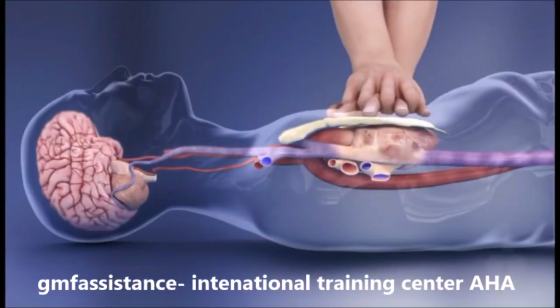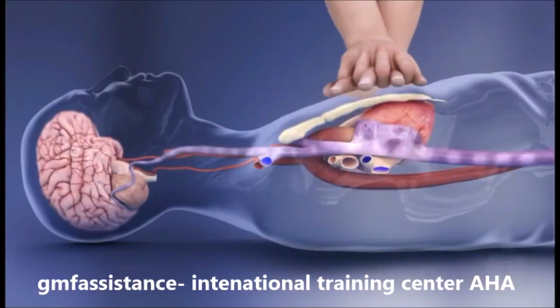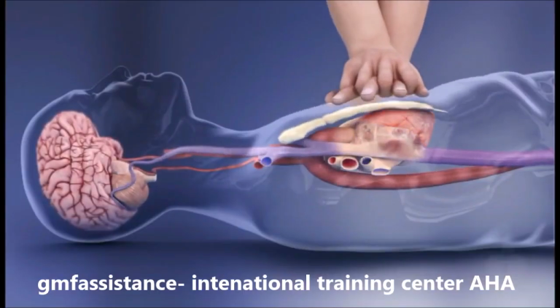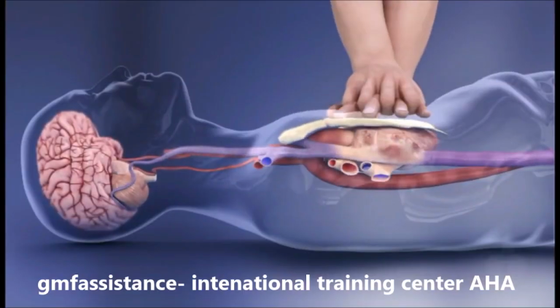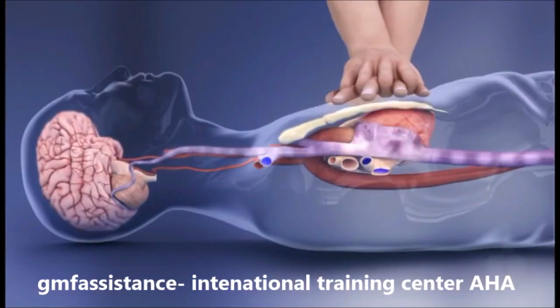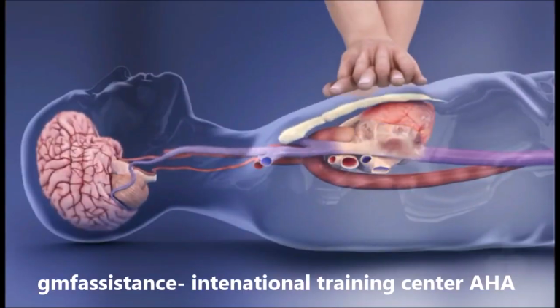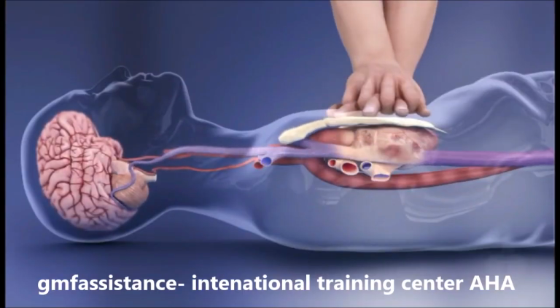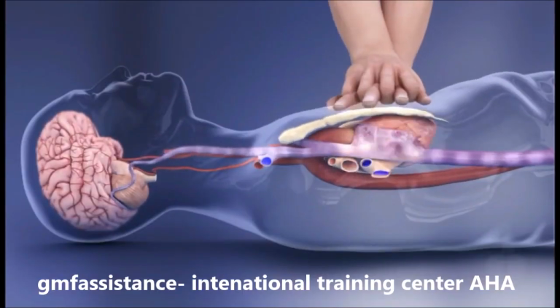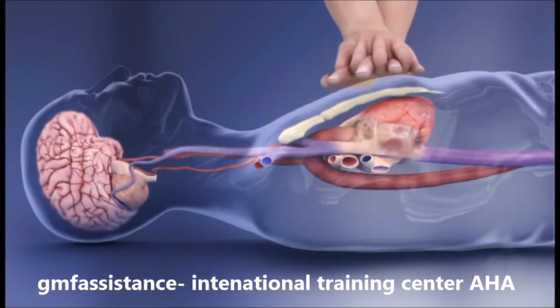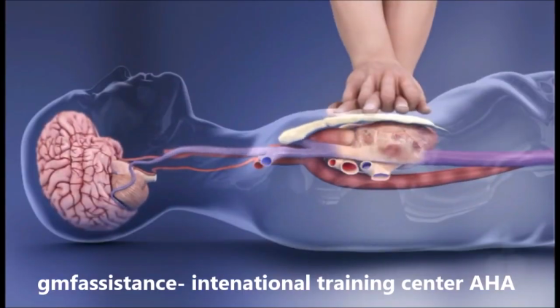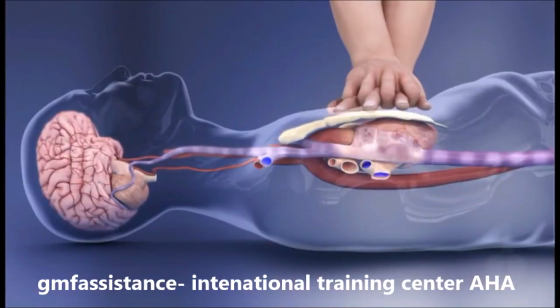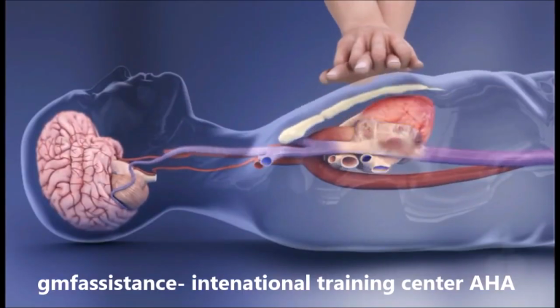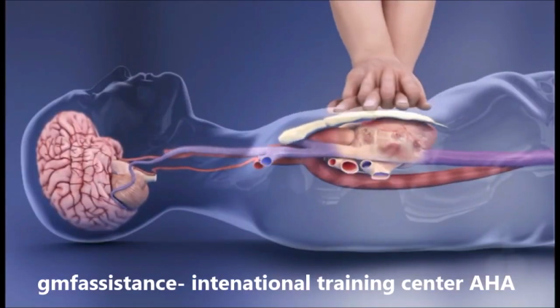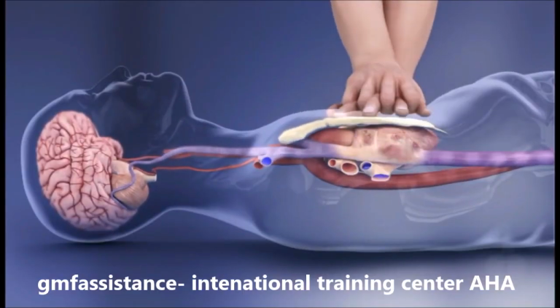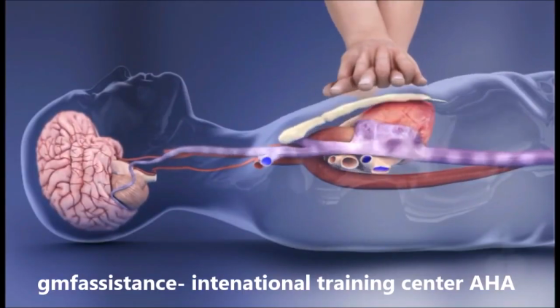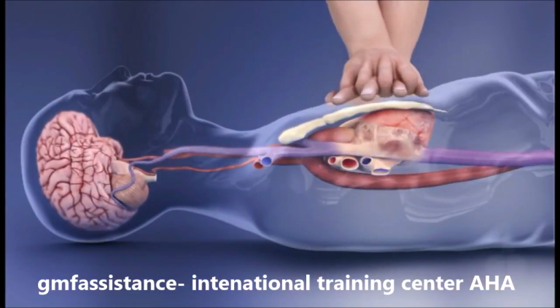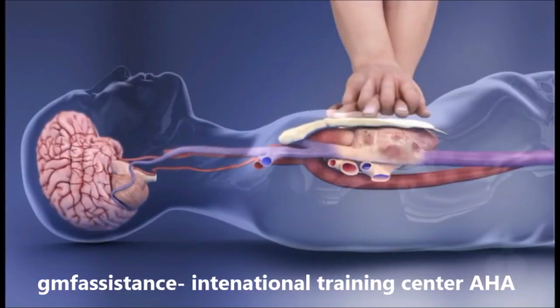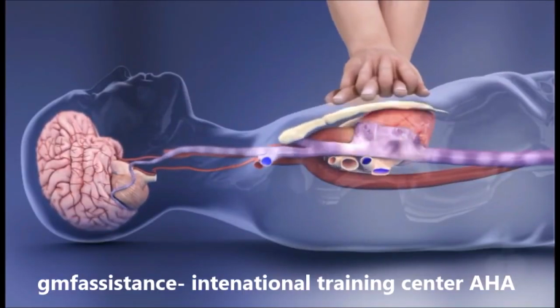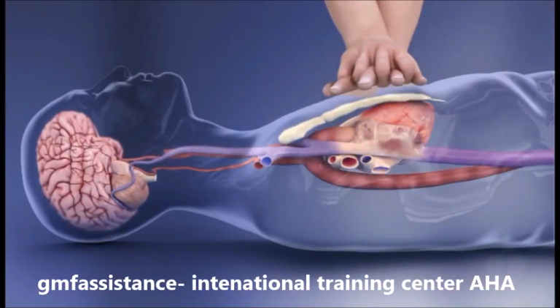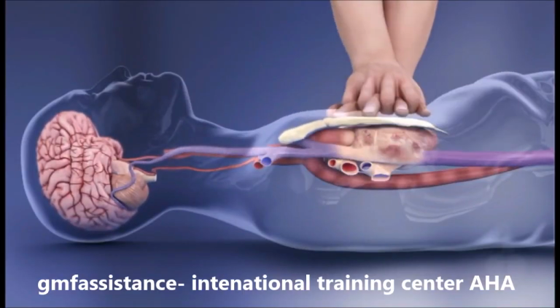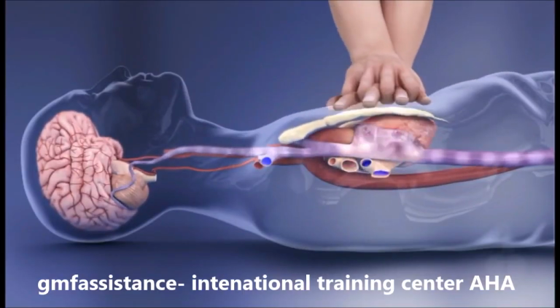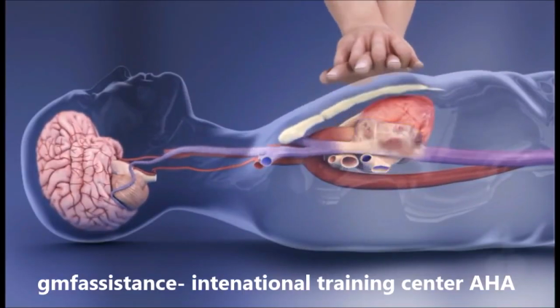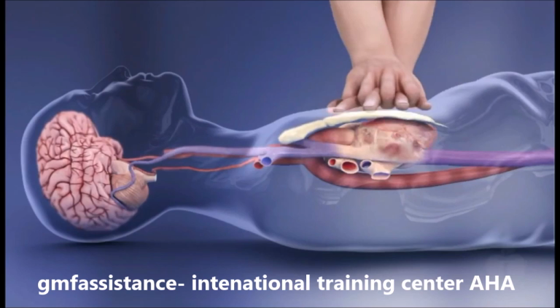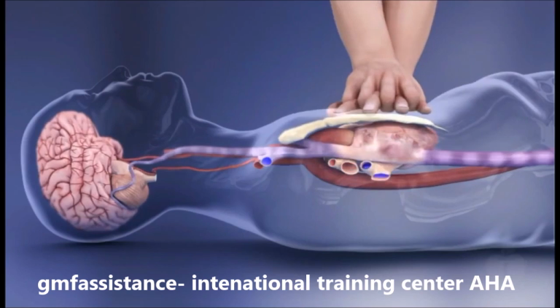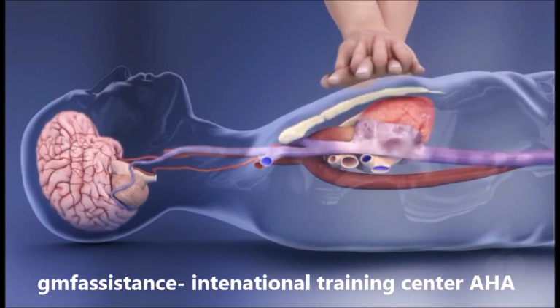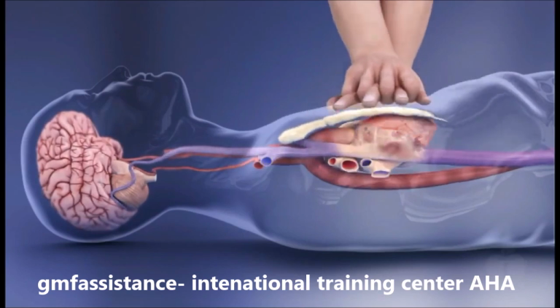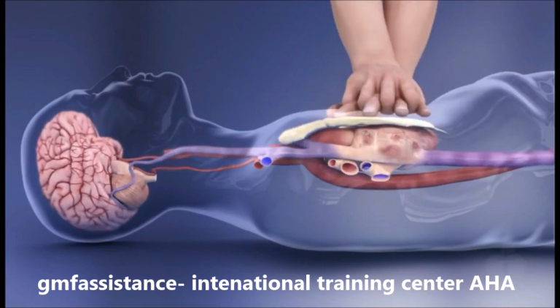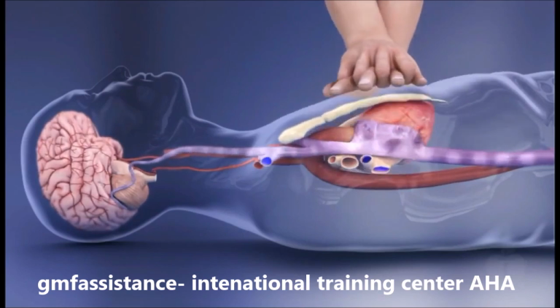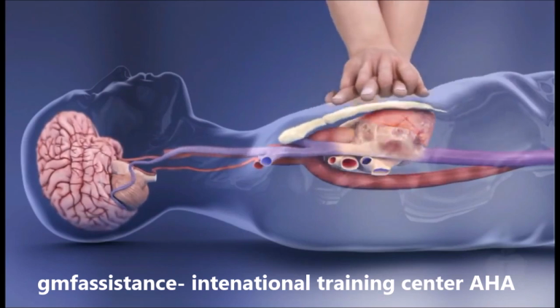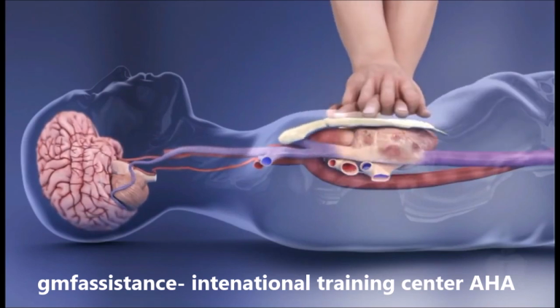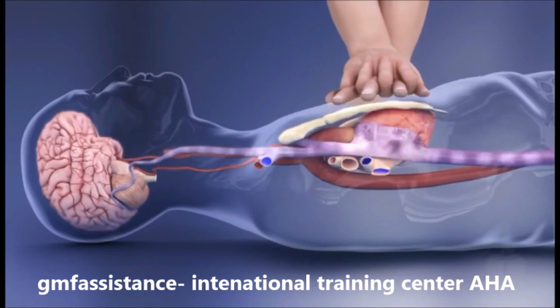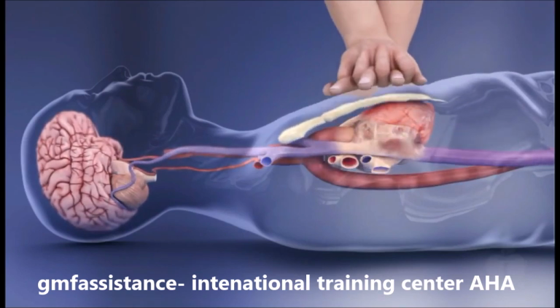High quality CPR maintains blood flow to vital organs, especially the heart and brain.